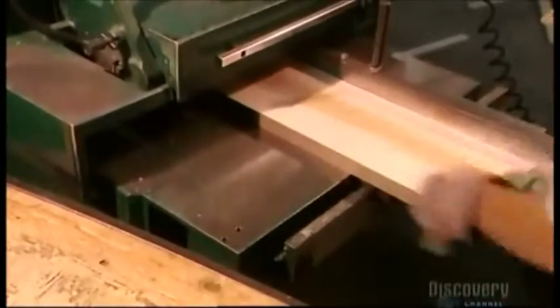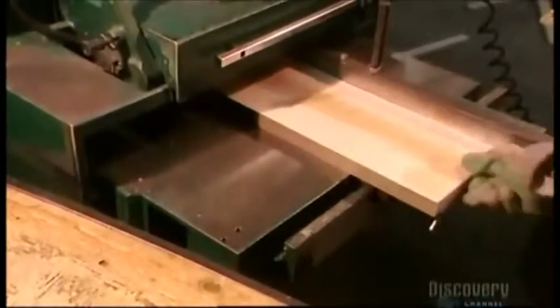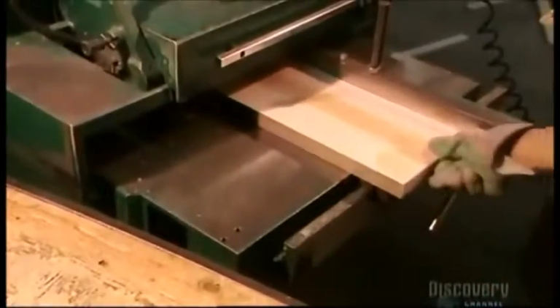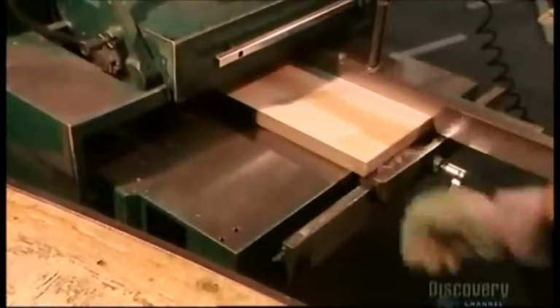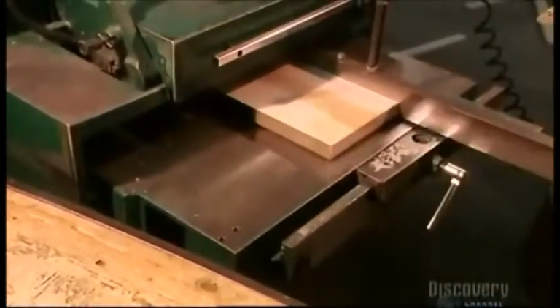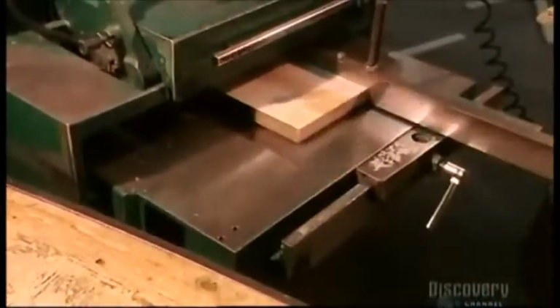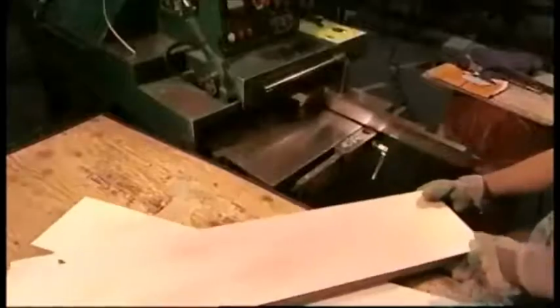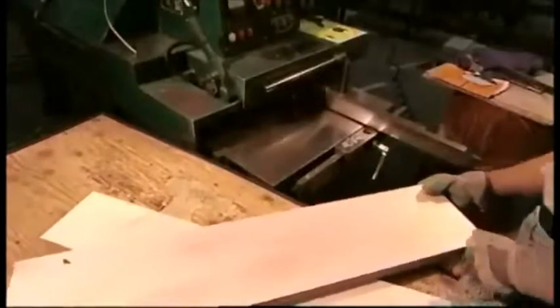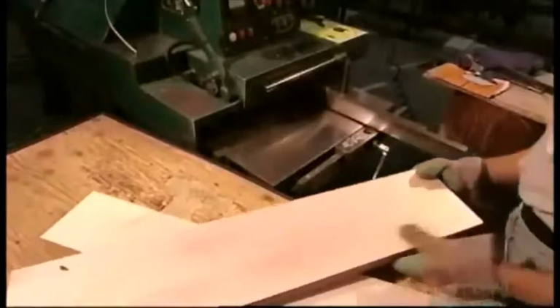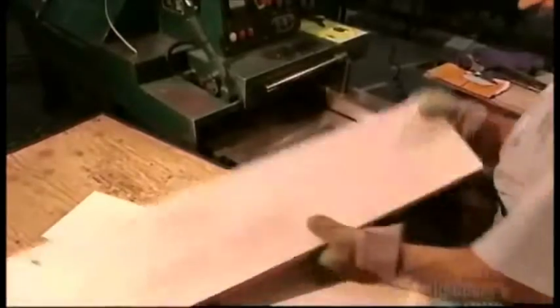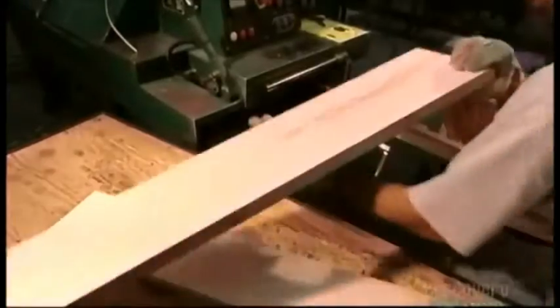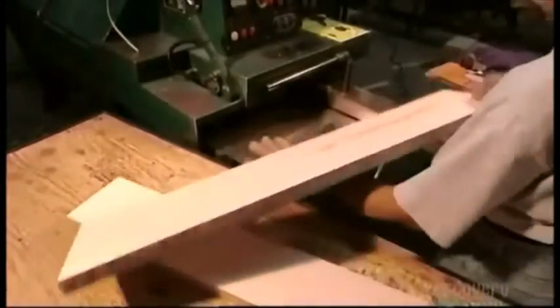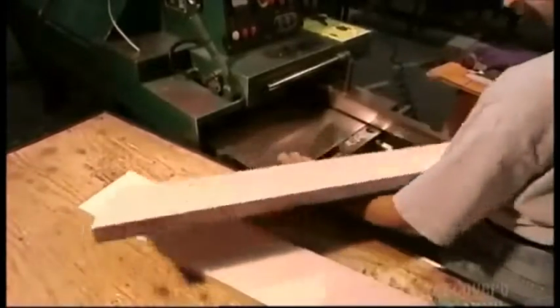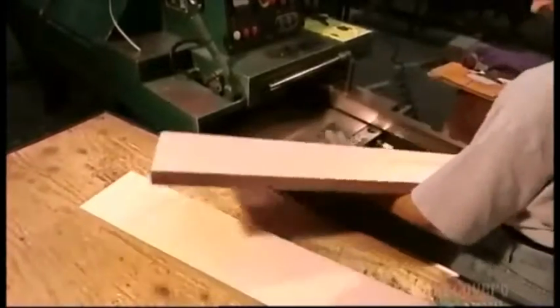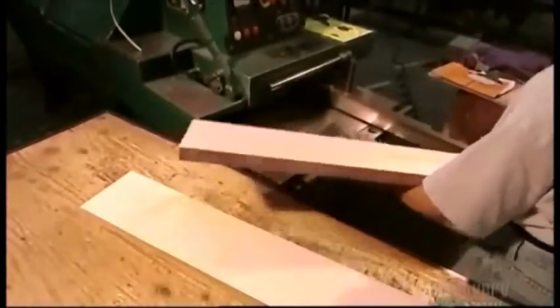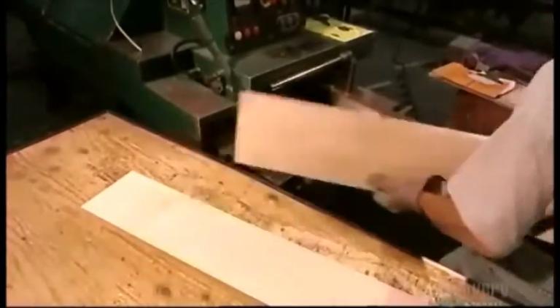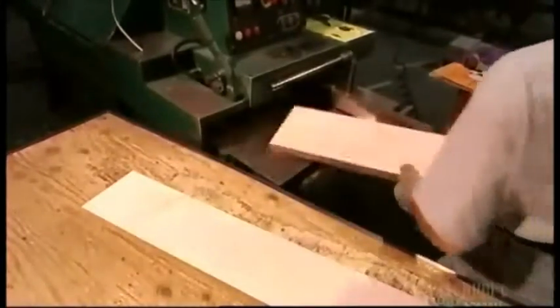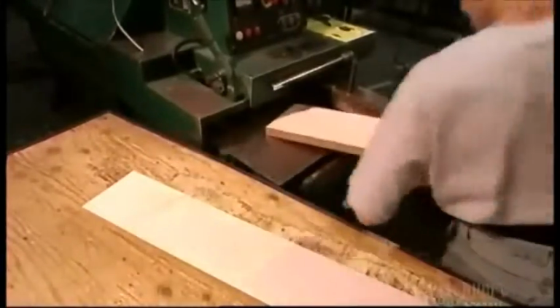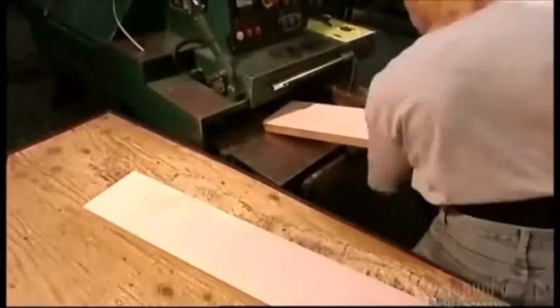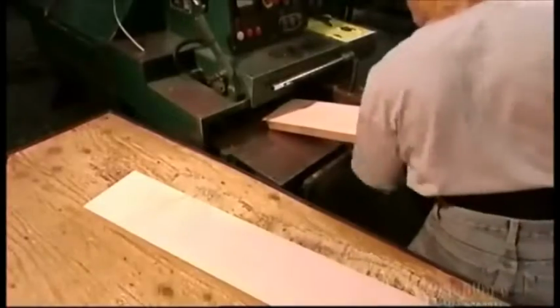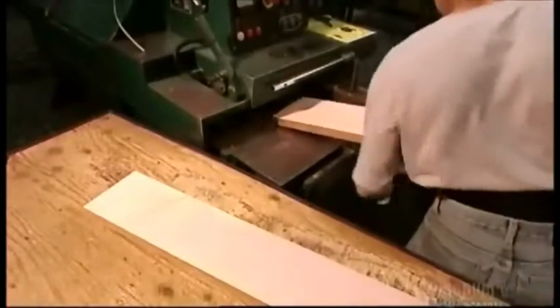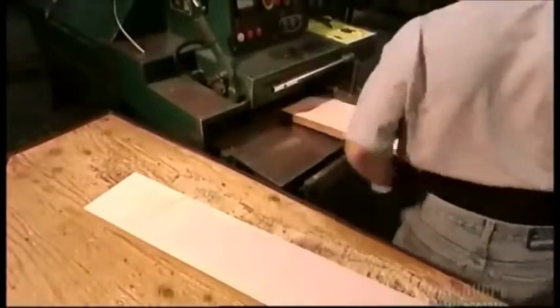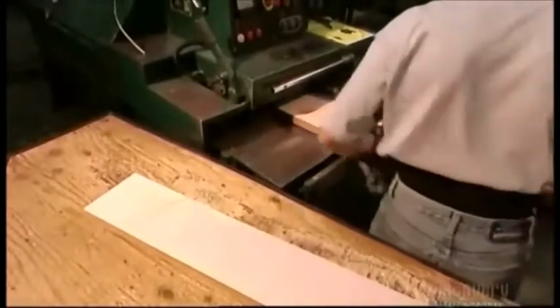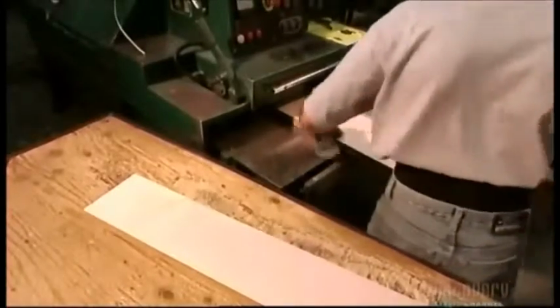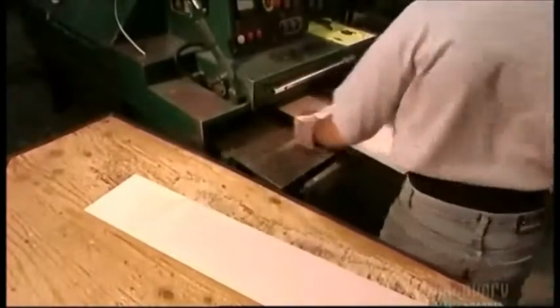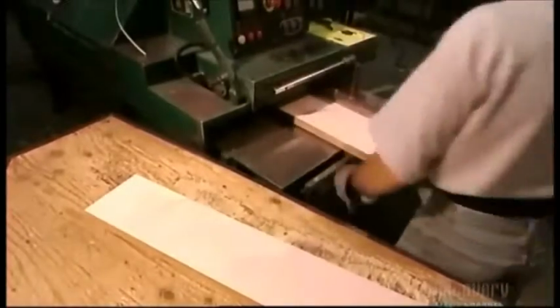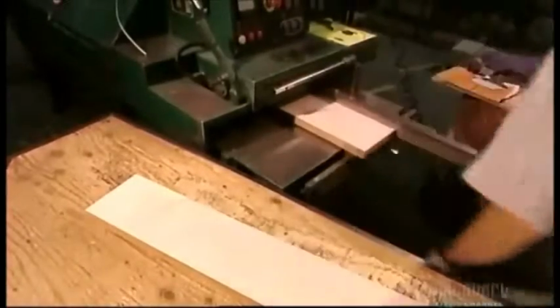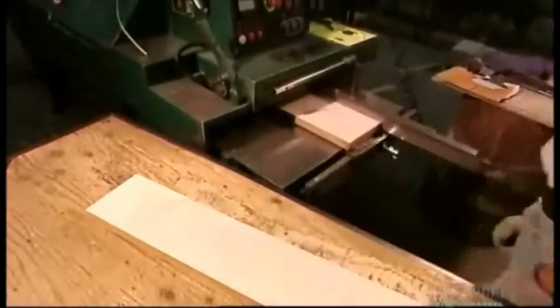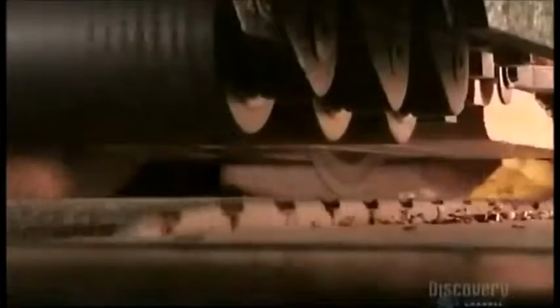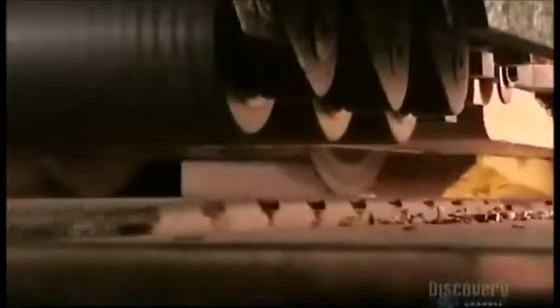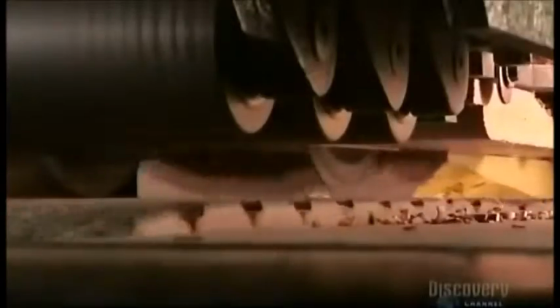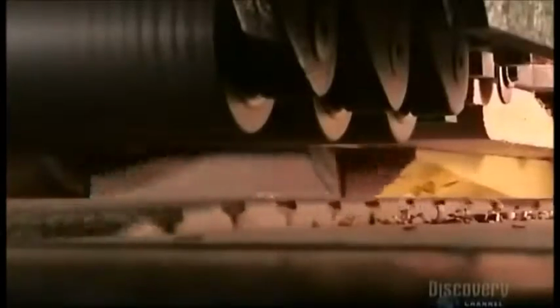Once the wood is dry, a powerful trimmer saws the pieces to the required length, and an edger to the required width.